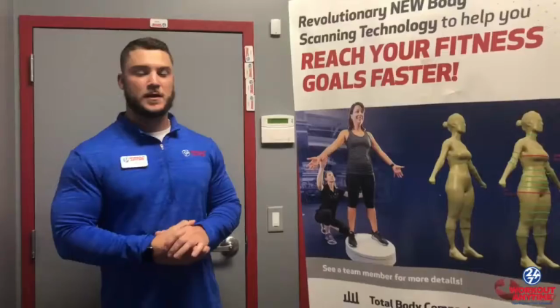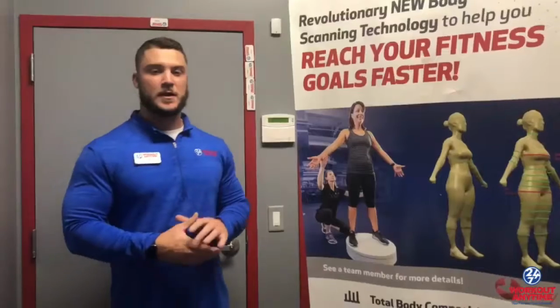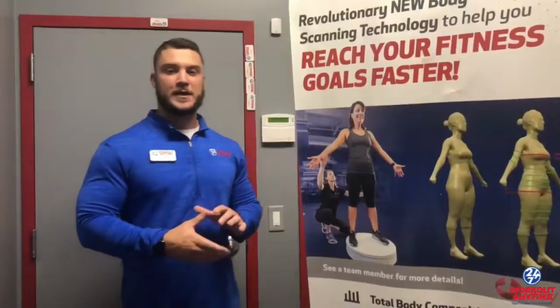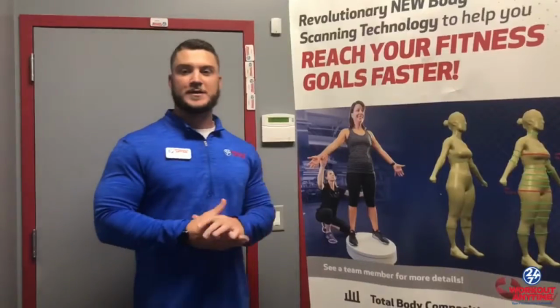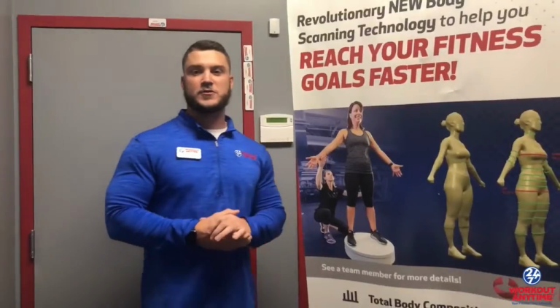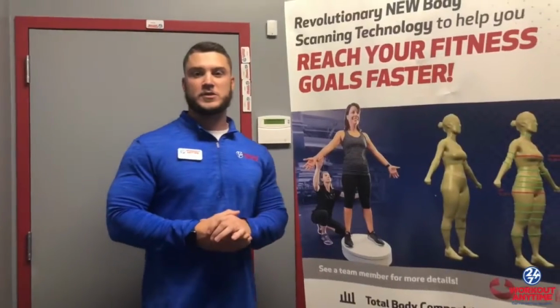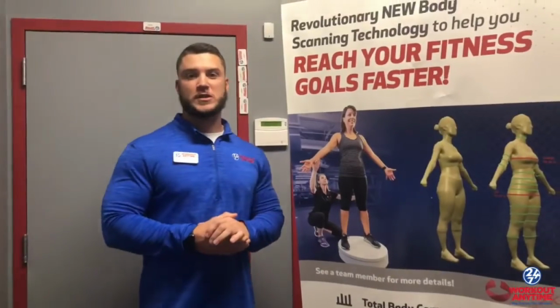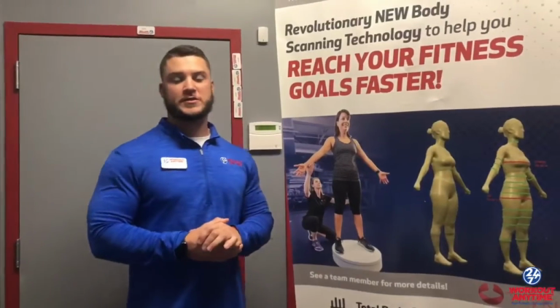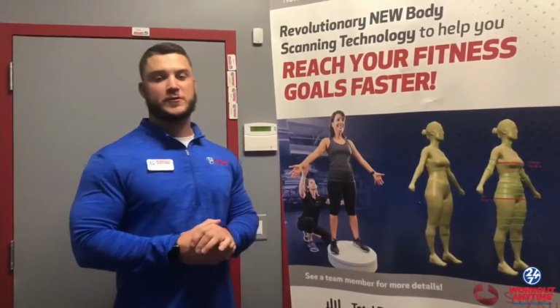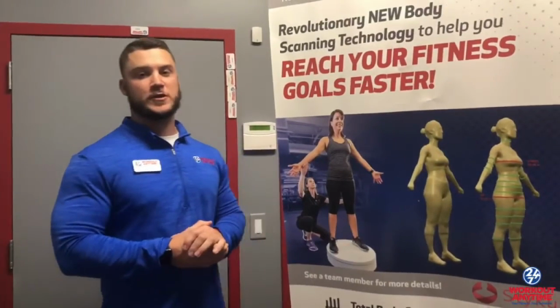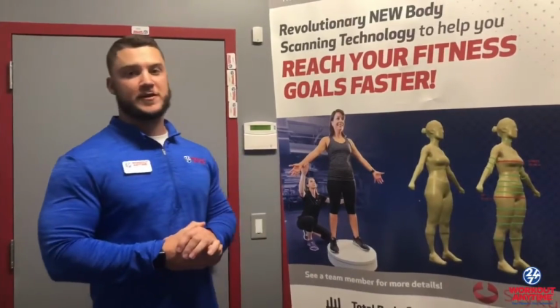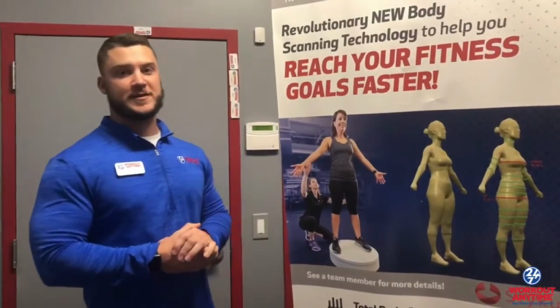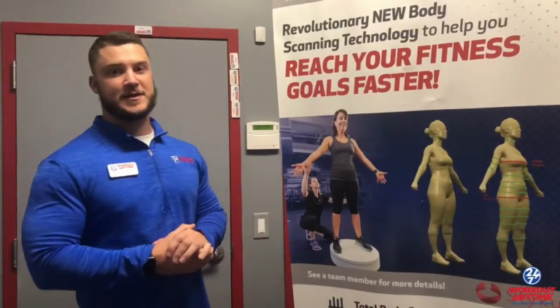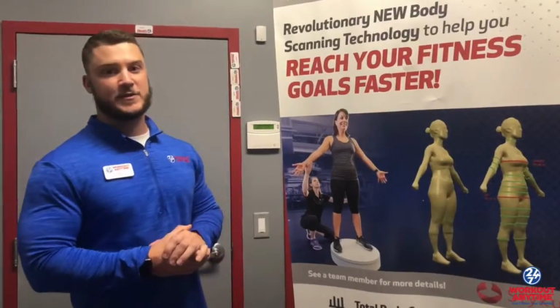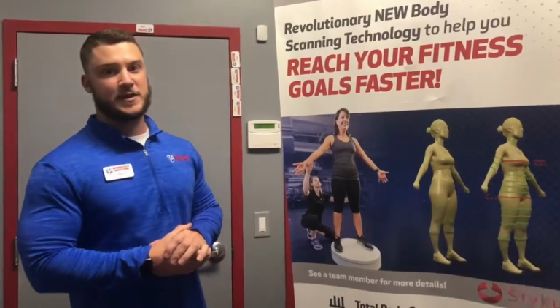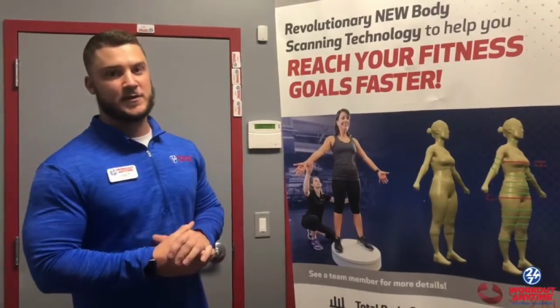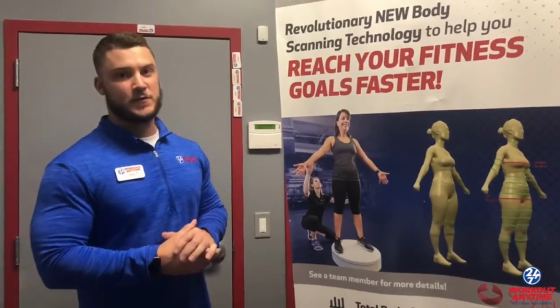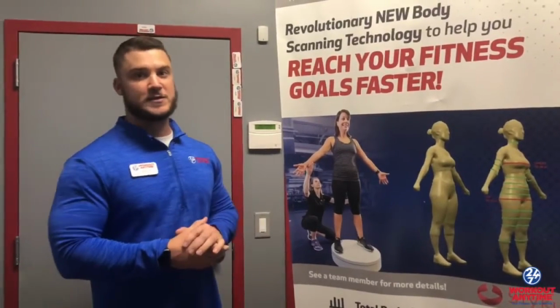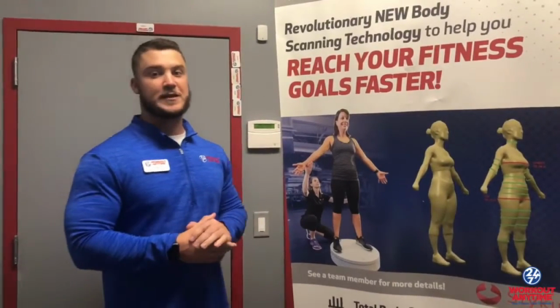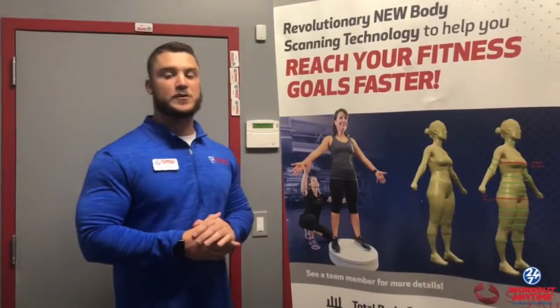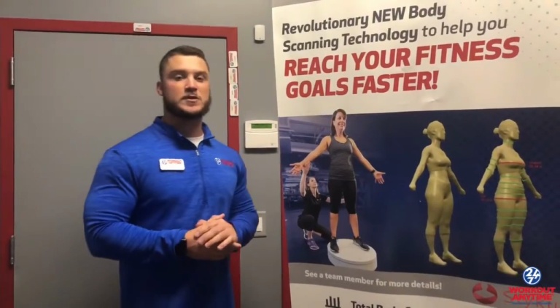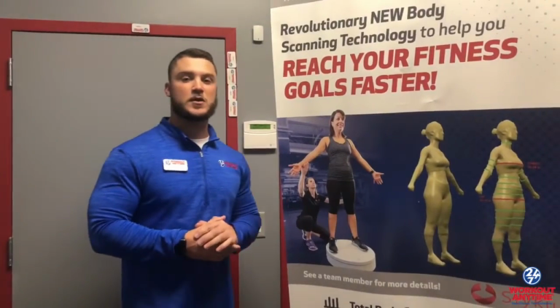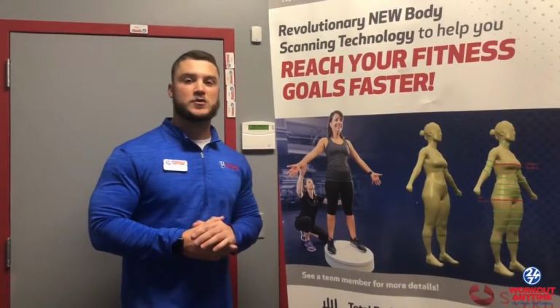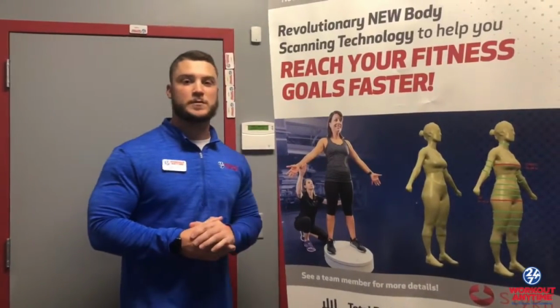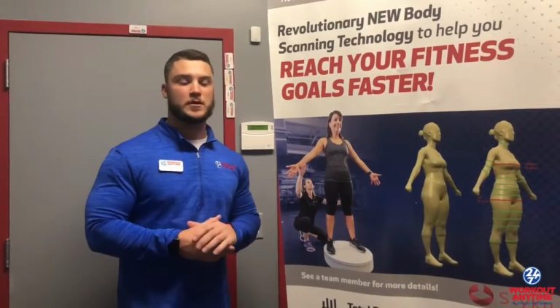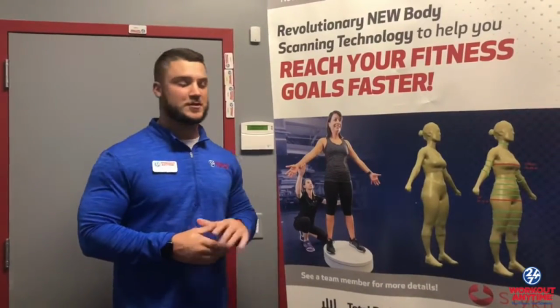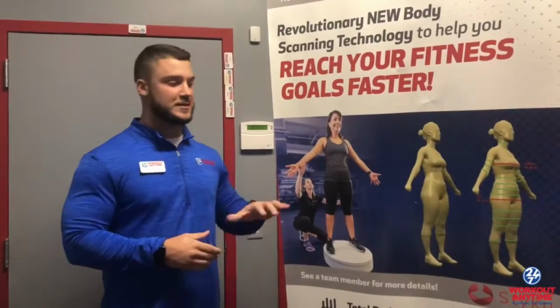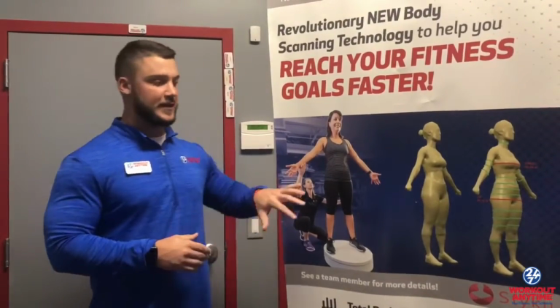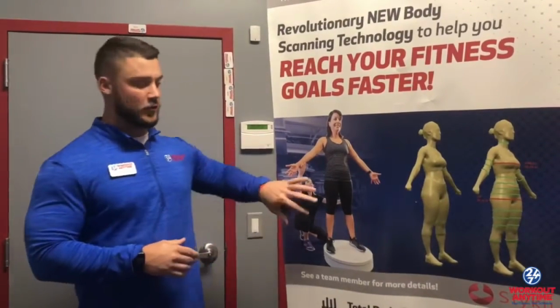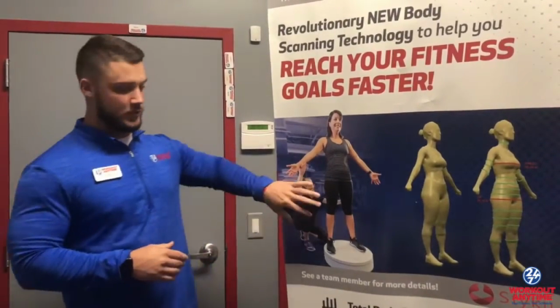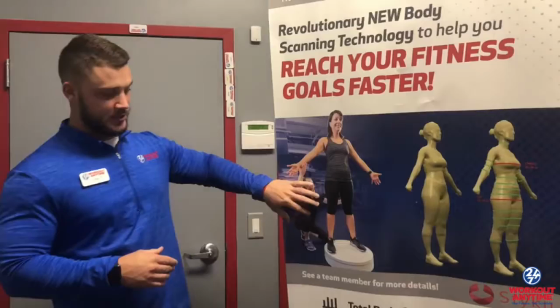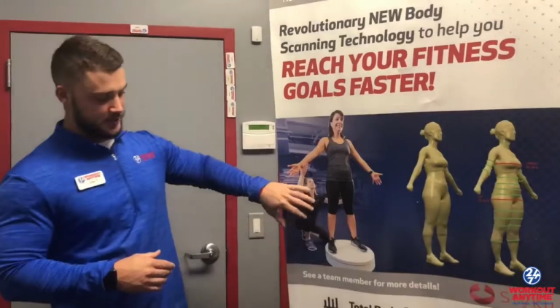How are you guys doing? Josh here at Workout Anytime in Titusville. Today we're going to talk to you about our Styku machine.